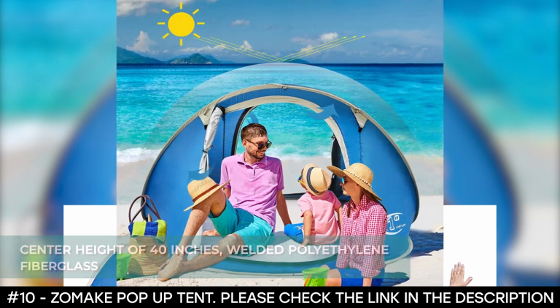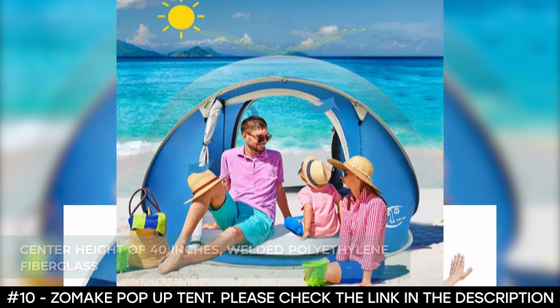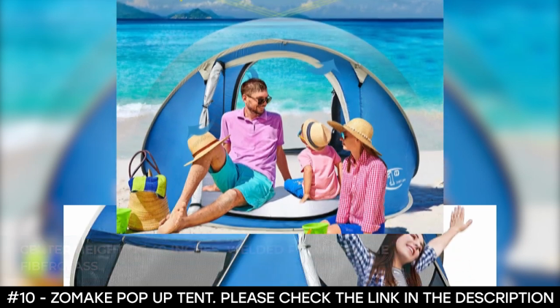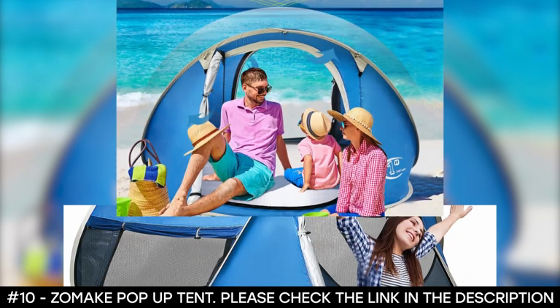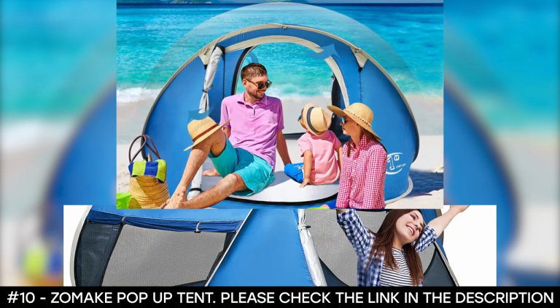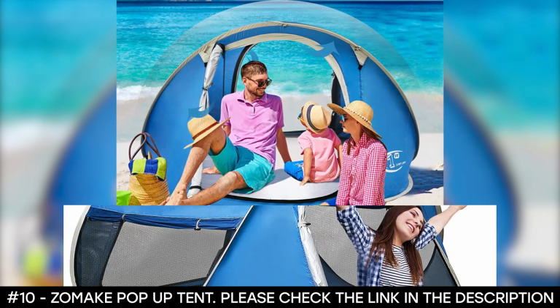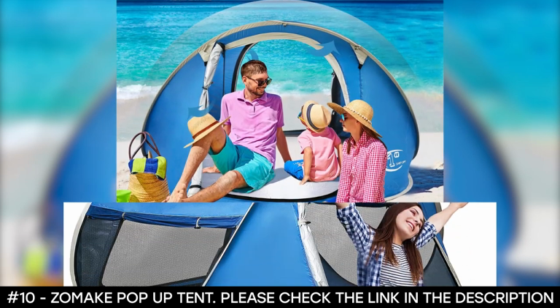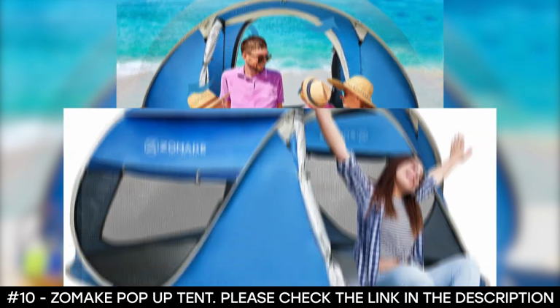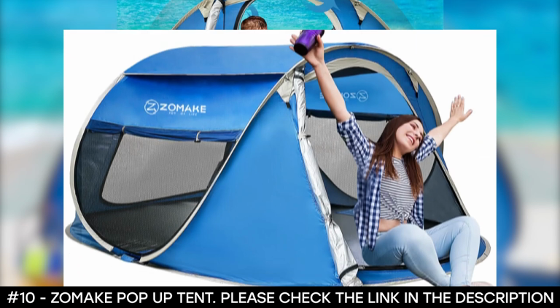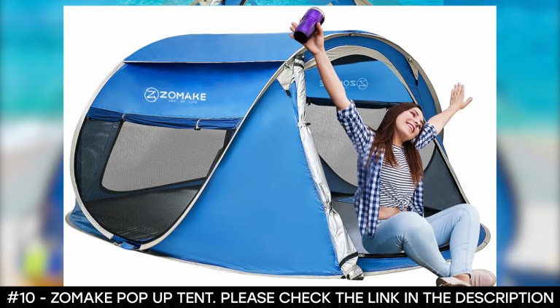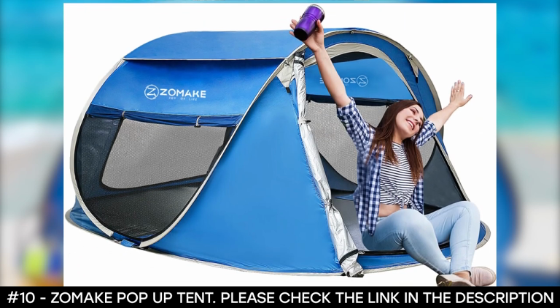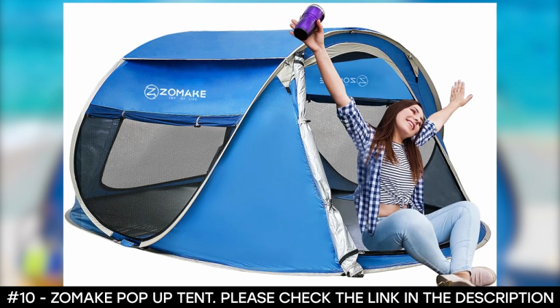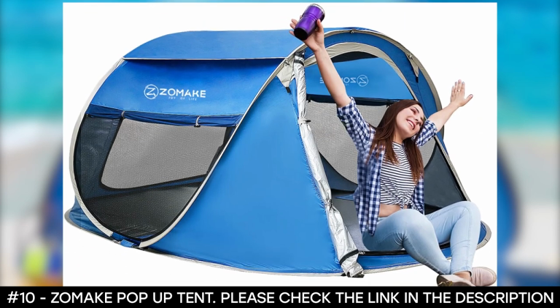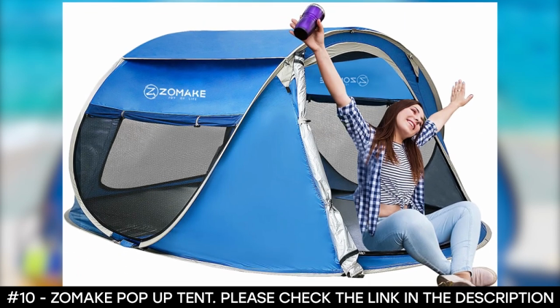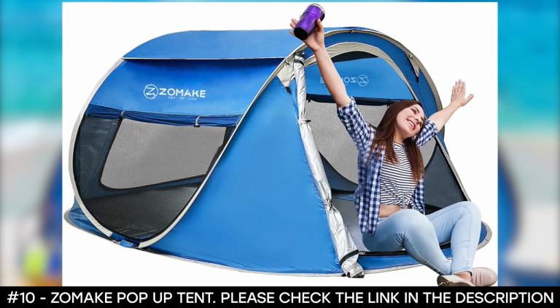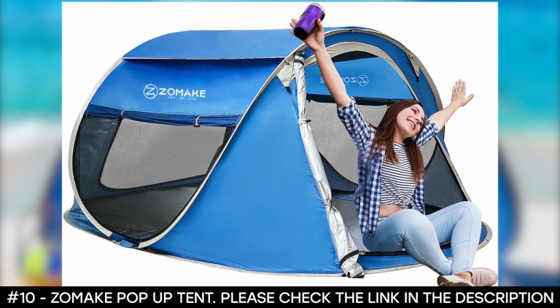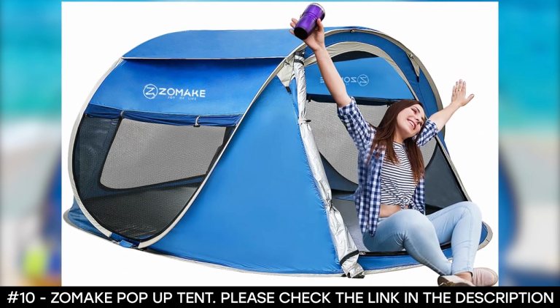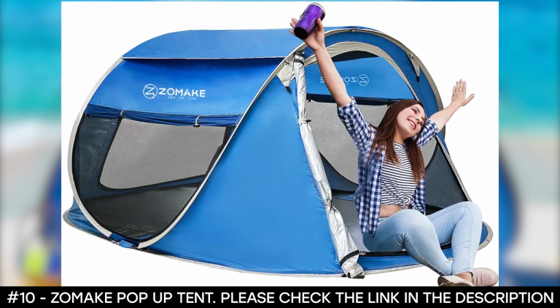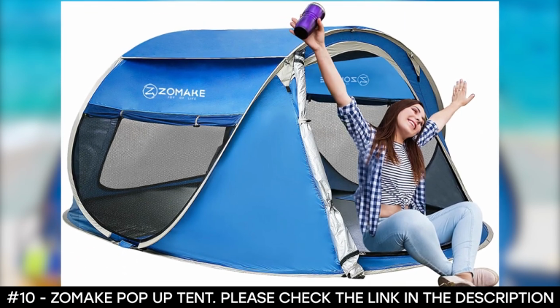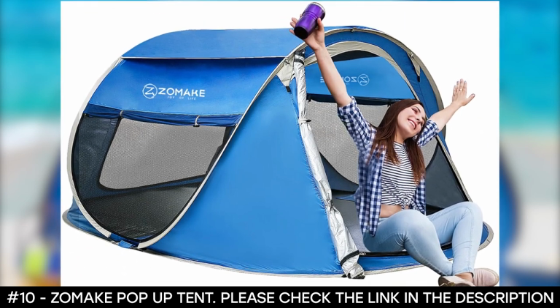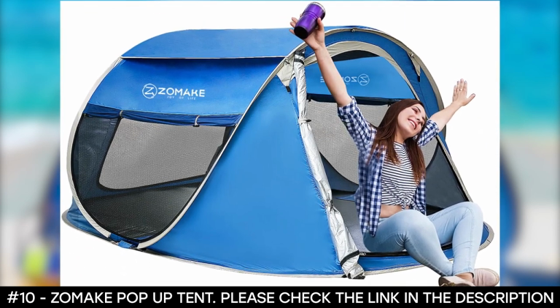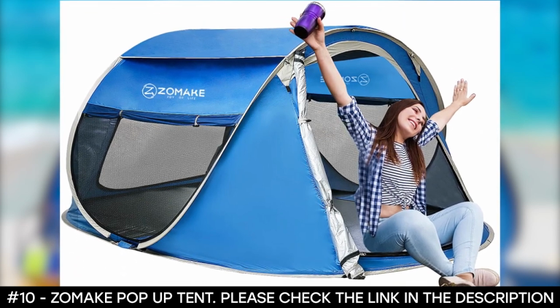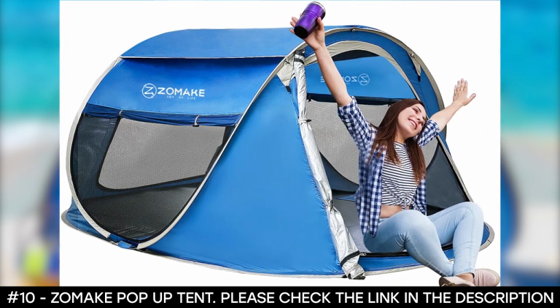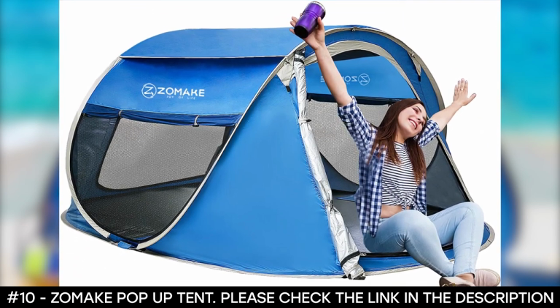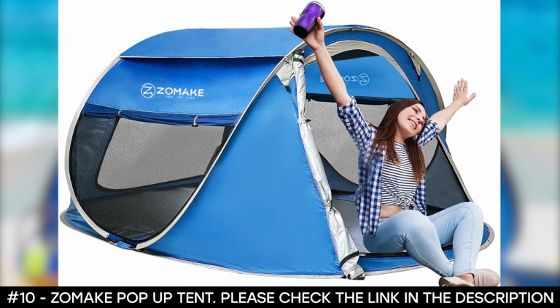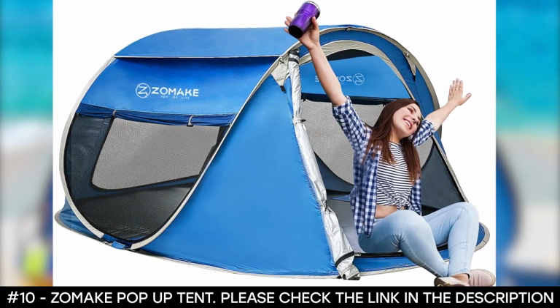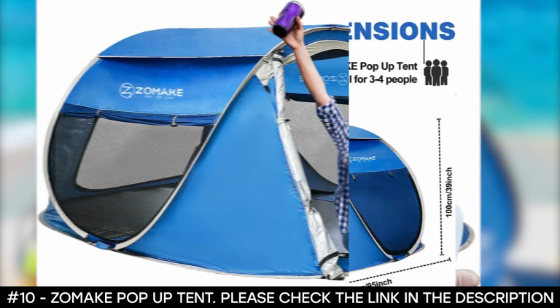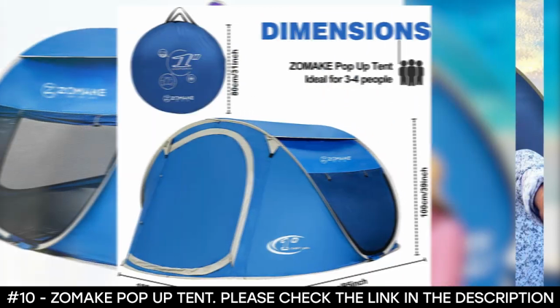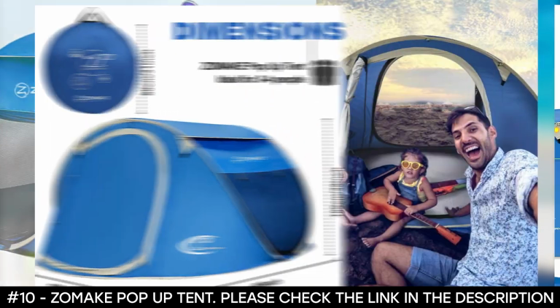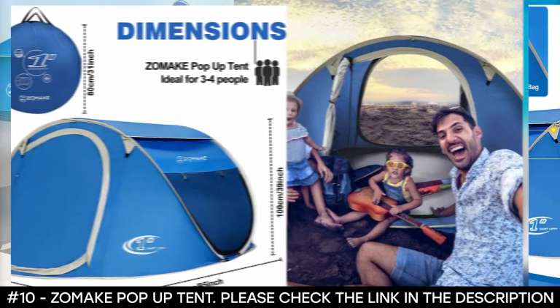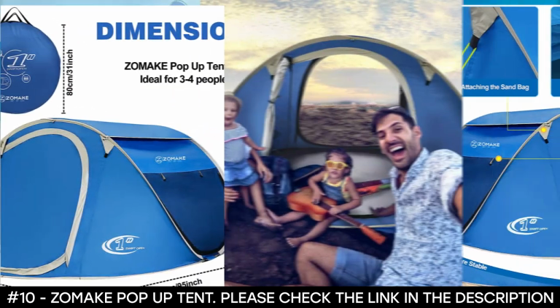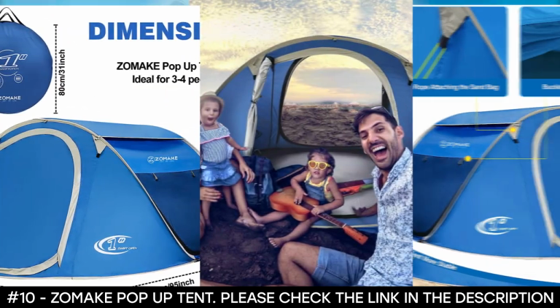This pop-up tent is ideal for general camping. It can be used for picnics, fishing, camping, or hiking.